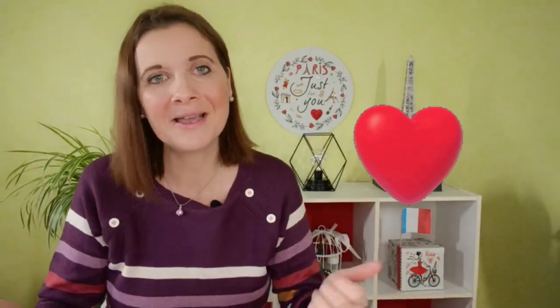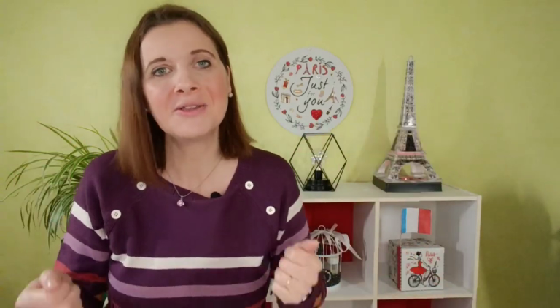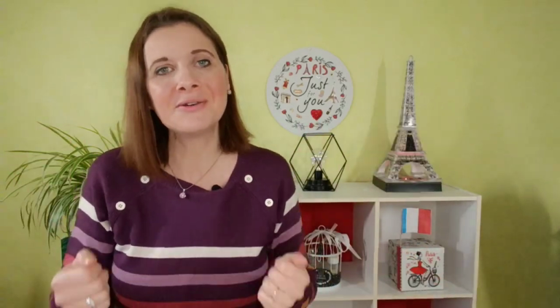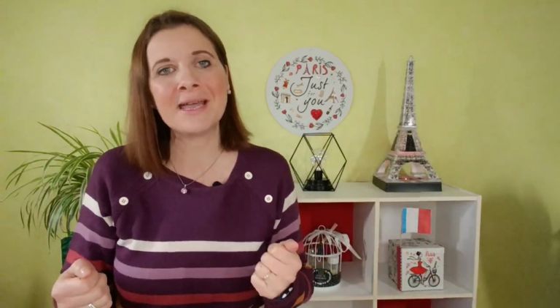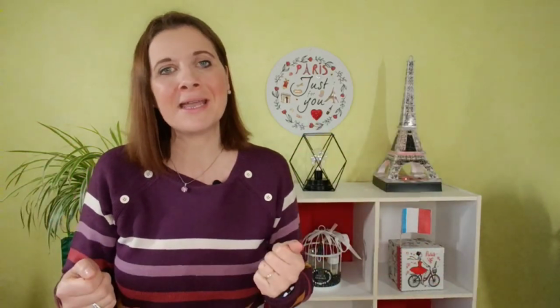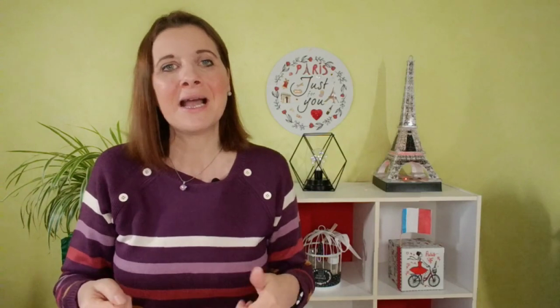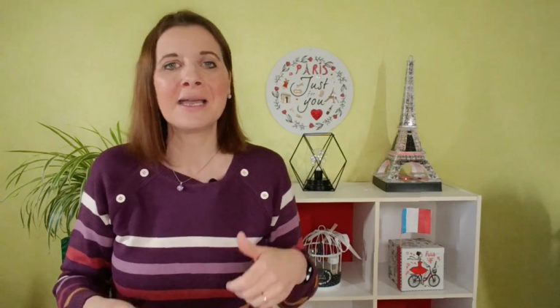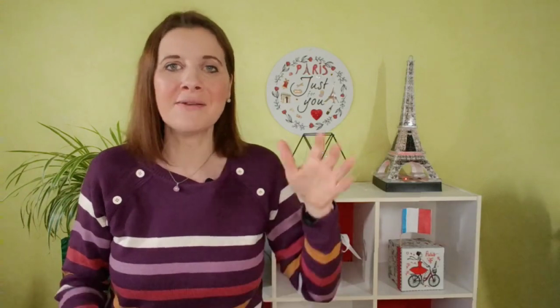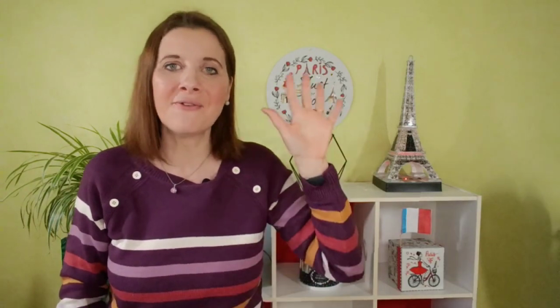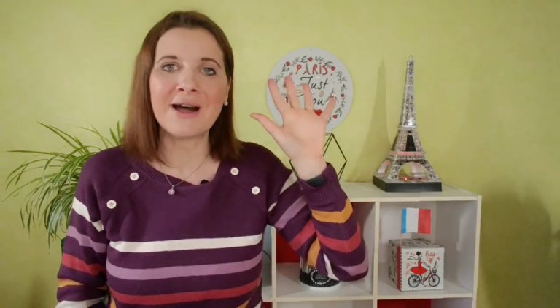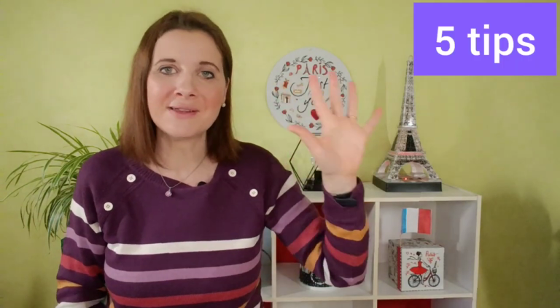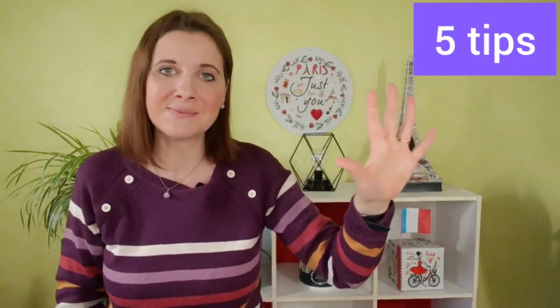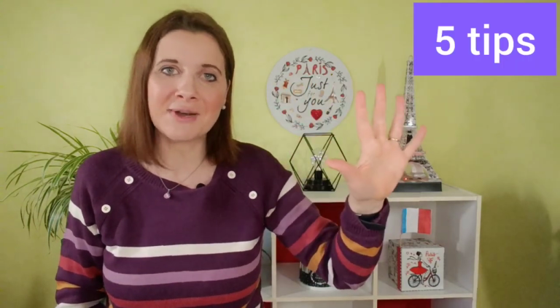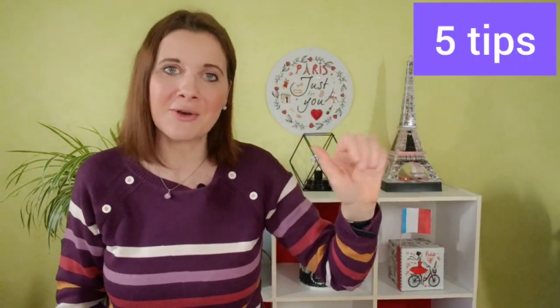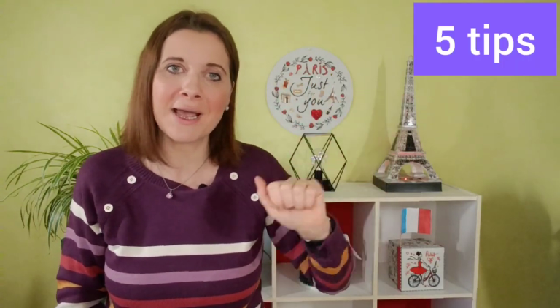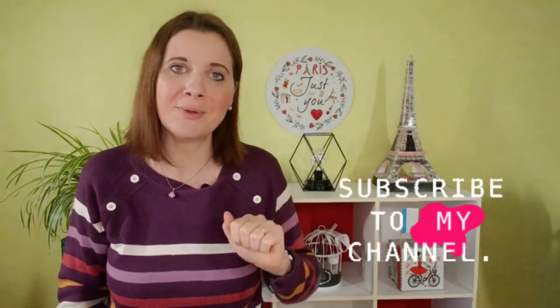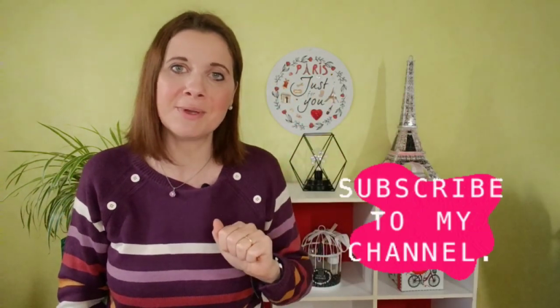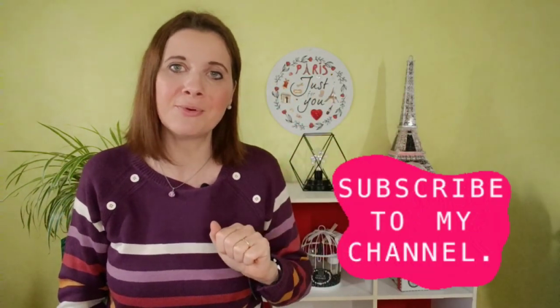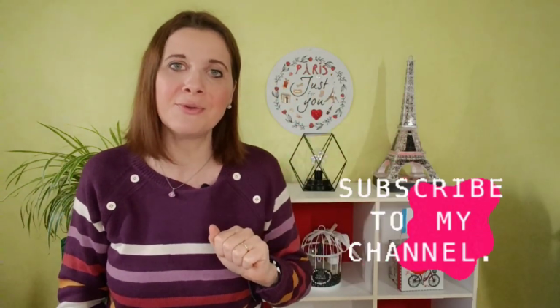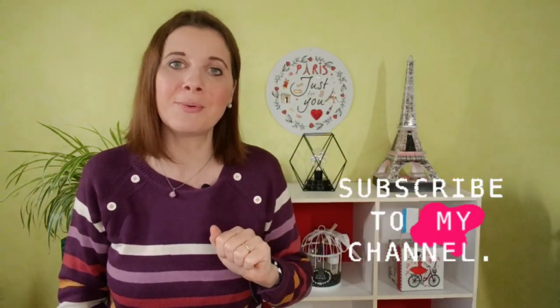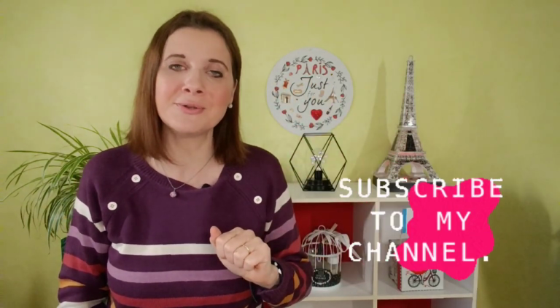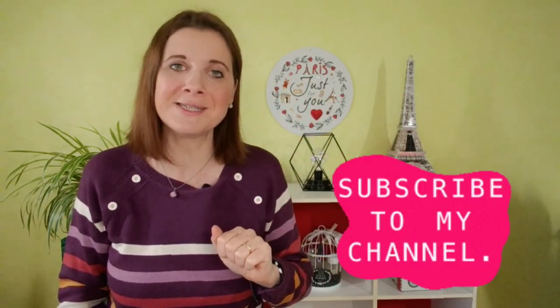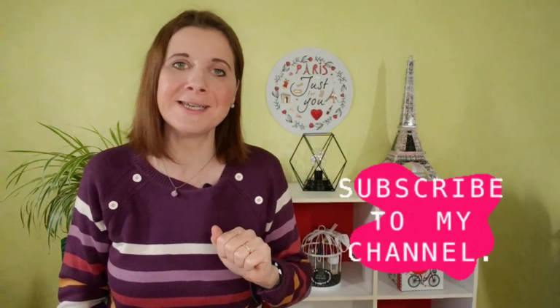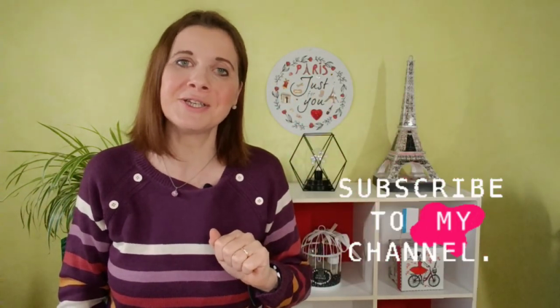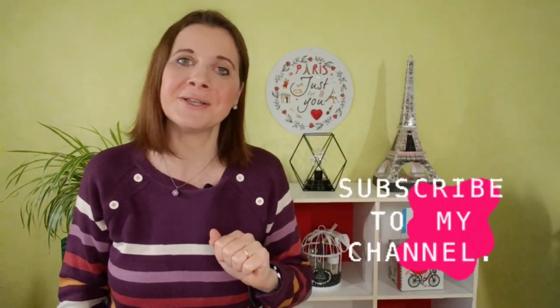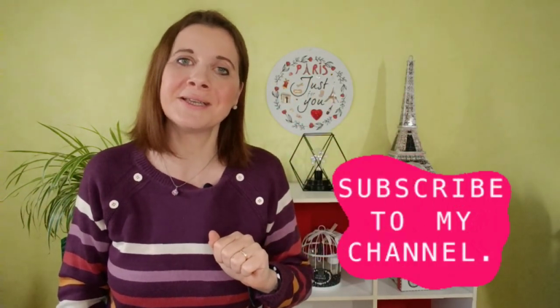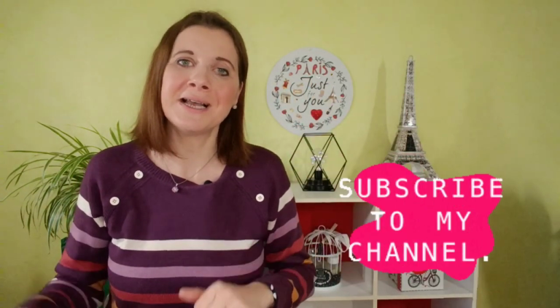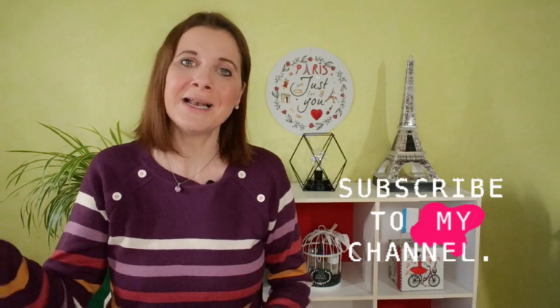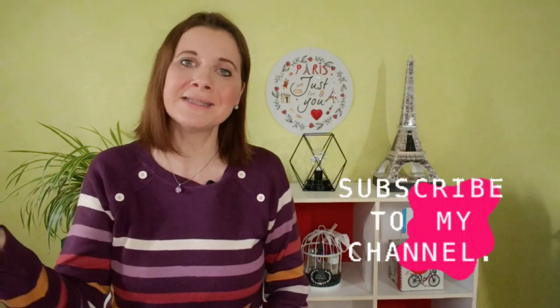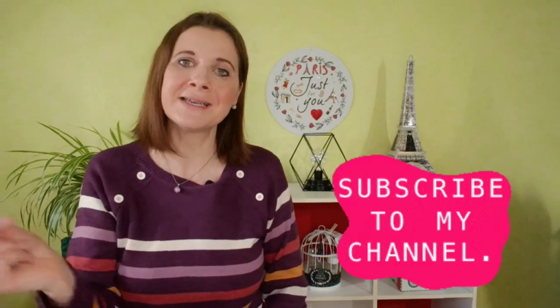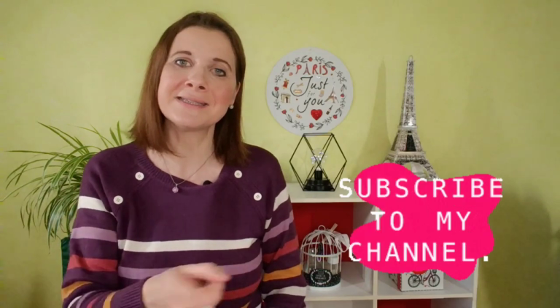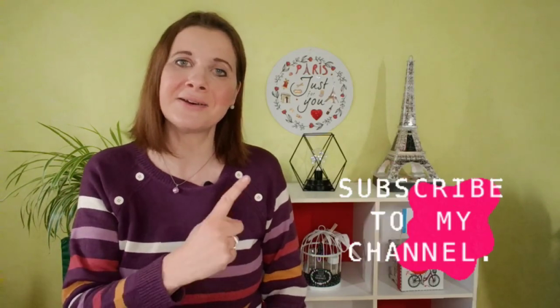Today I give you 5 tips that will help you improve your pronunciation. Let's get started!